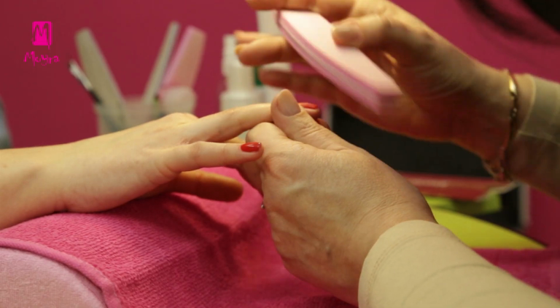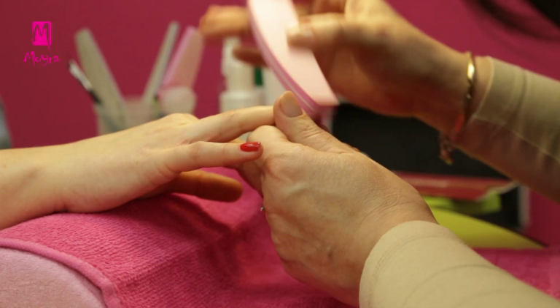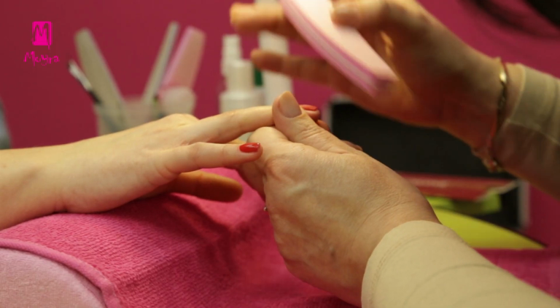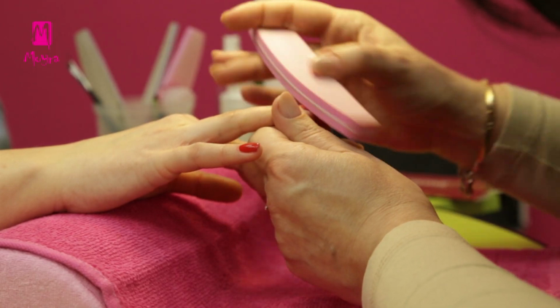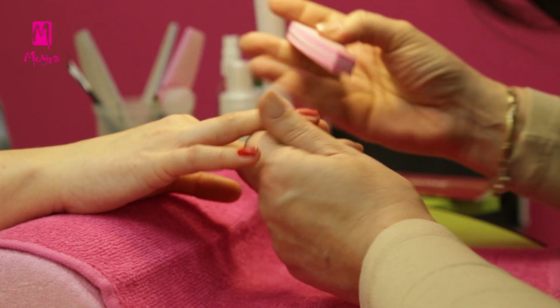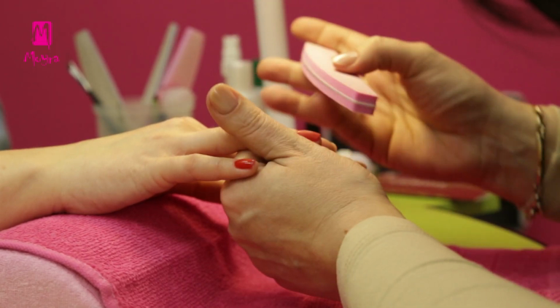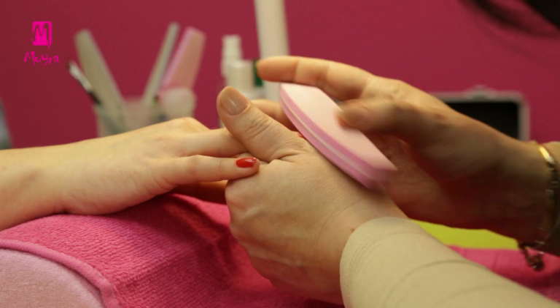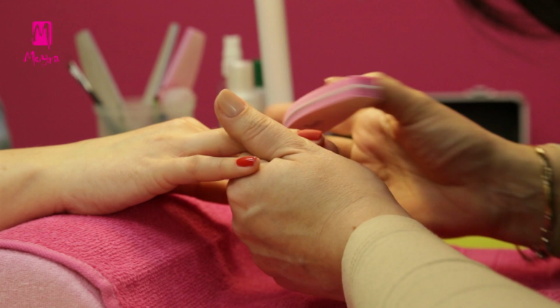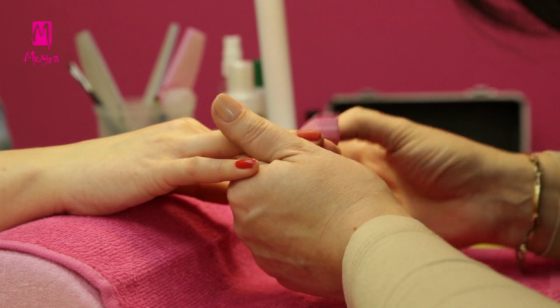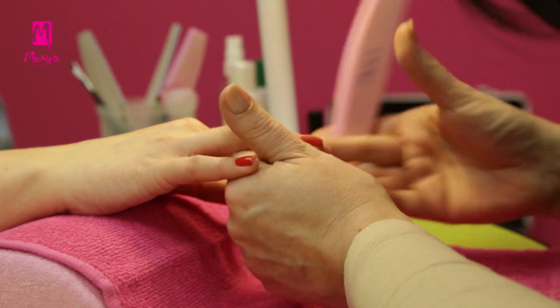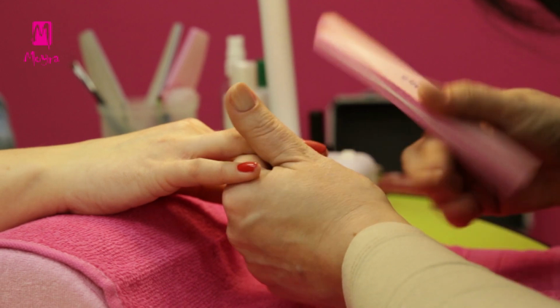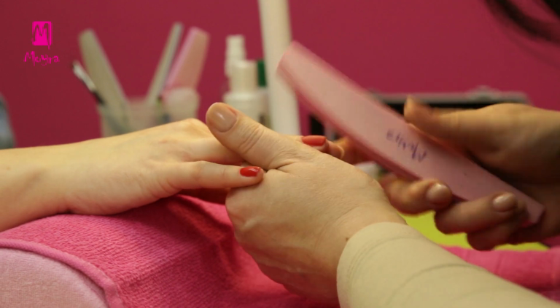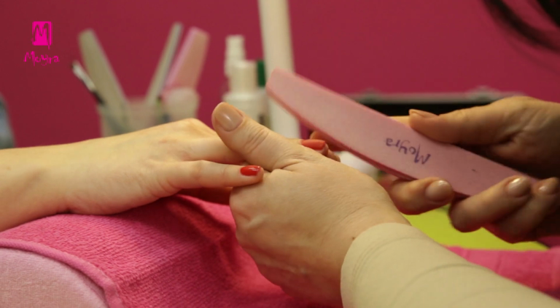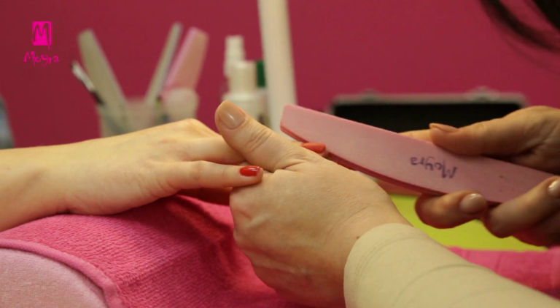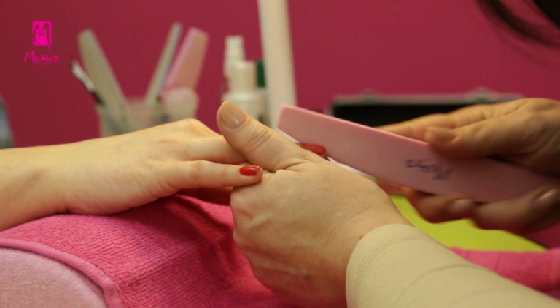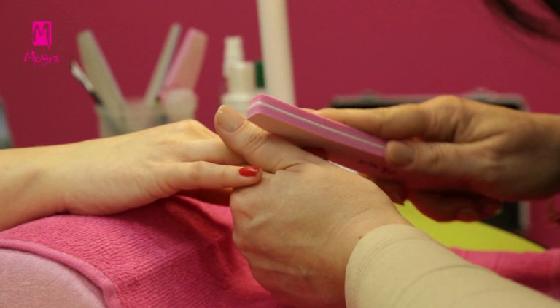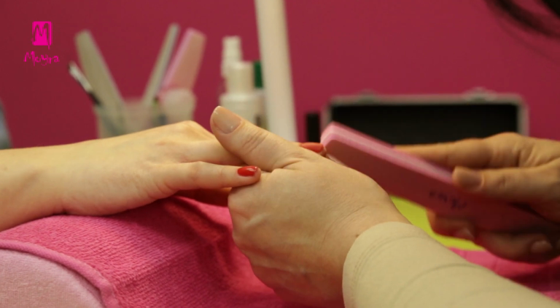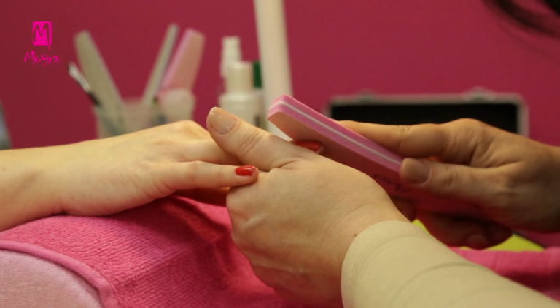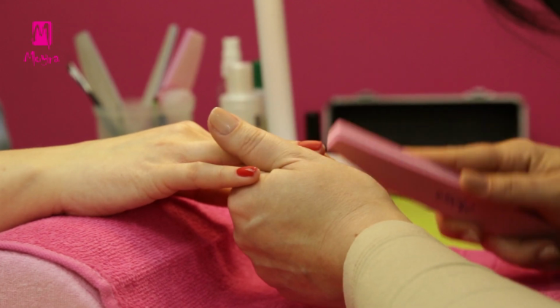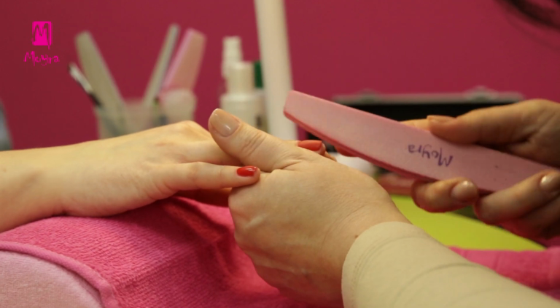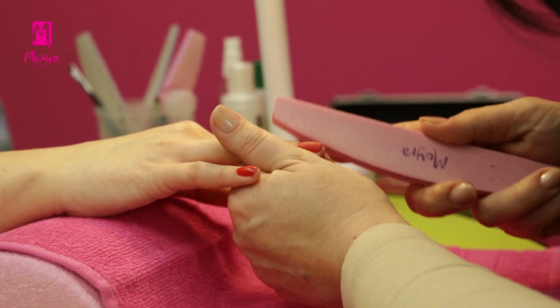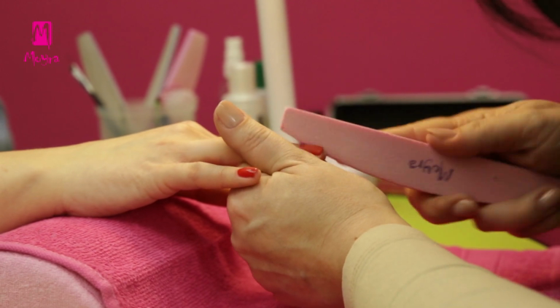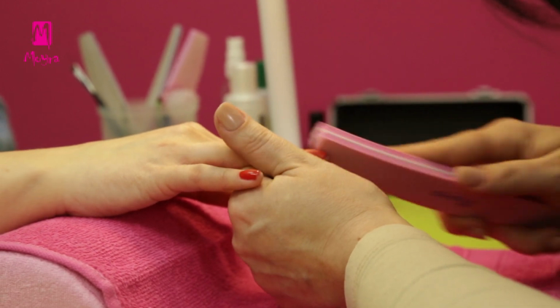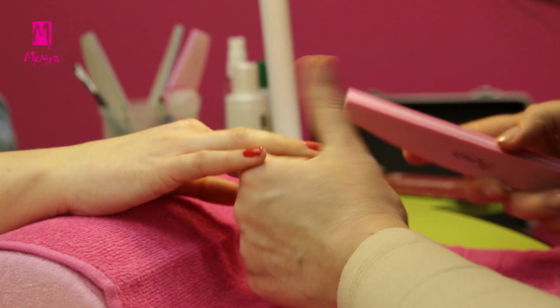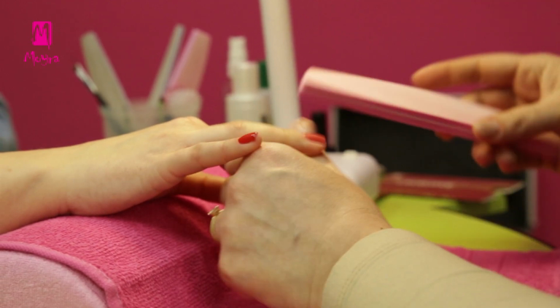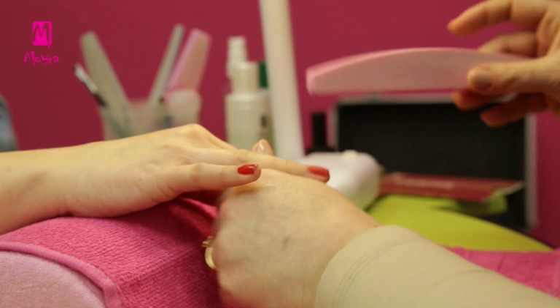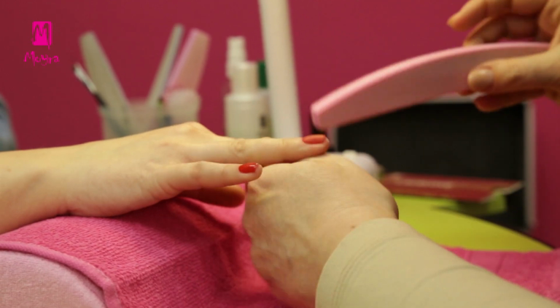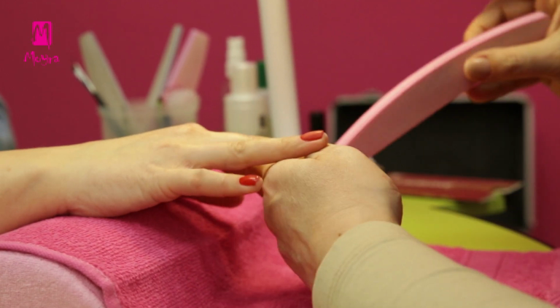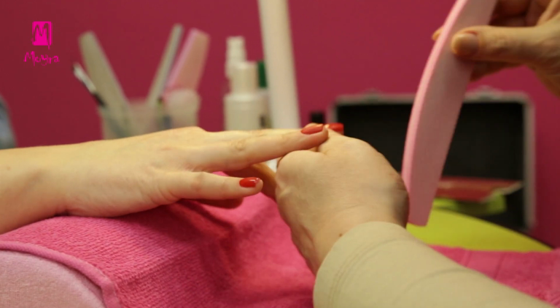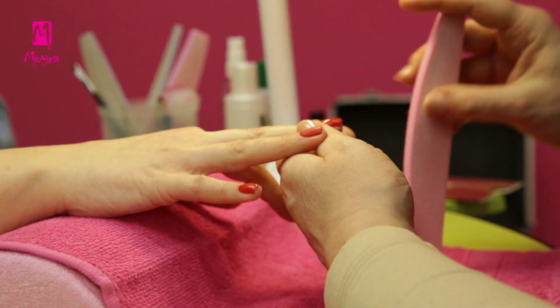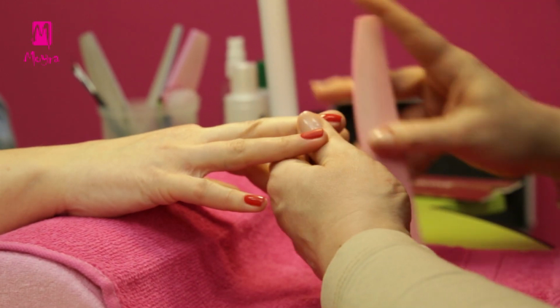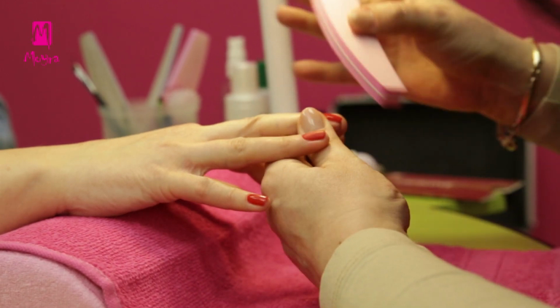Then with a fine buffer, remove the shine from the index and middle fingers, because we will stamp on them.